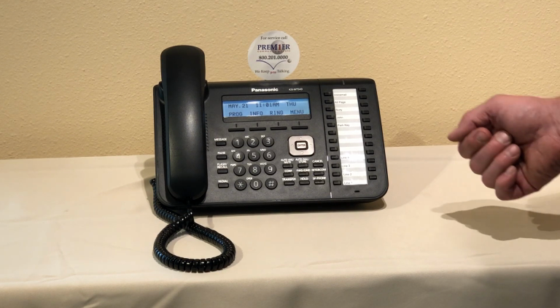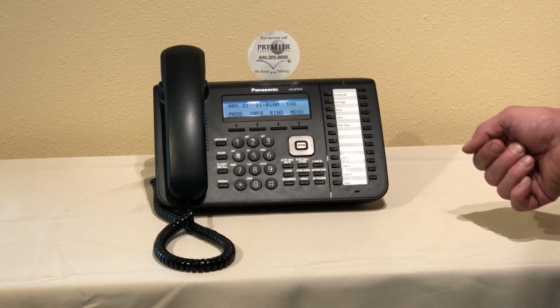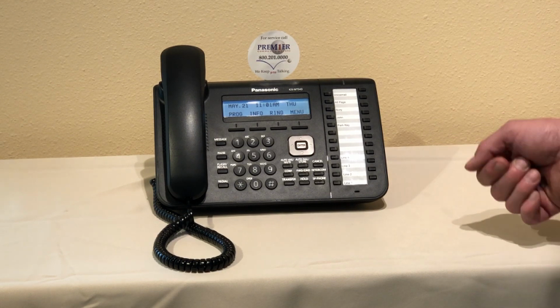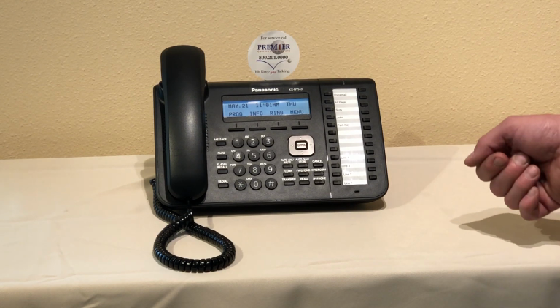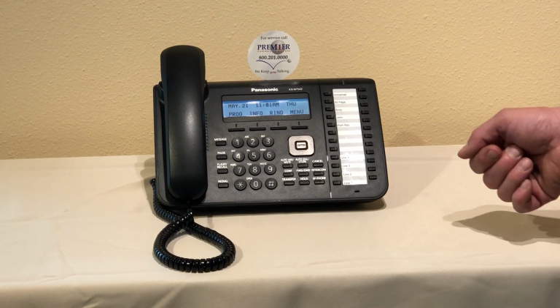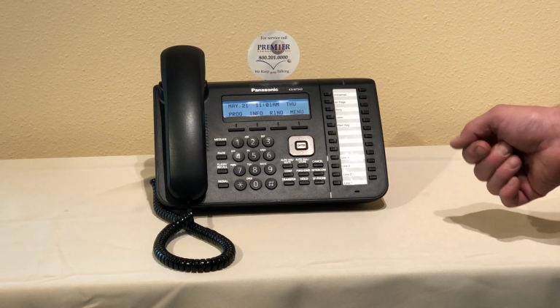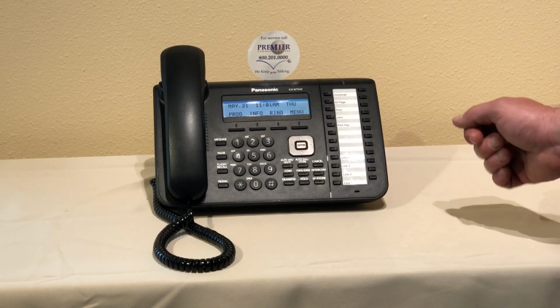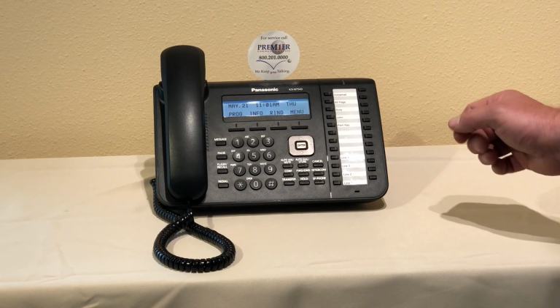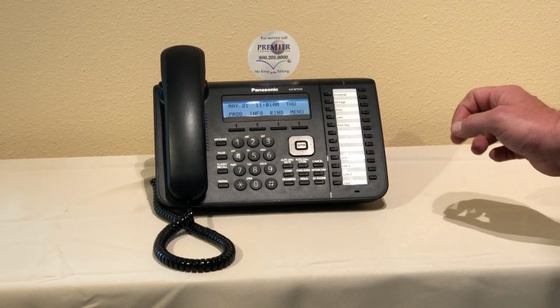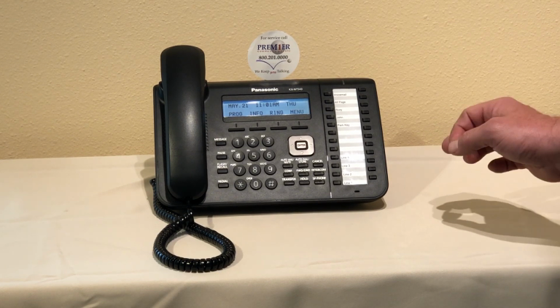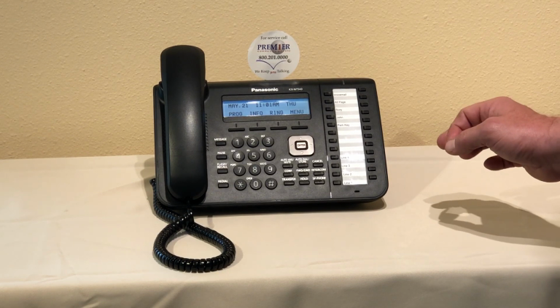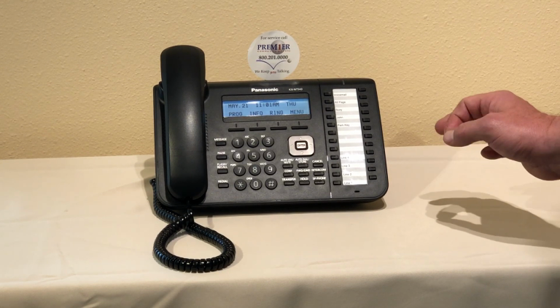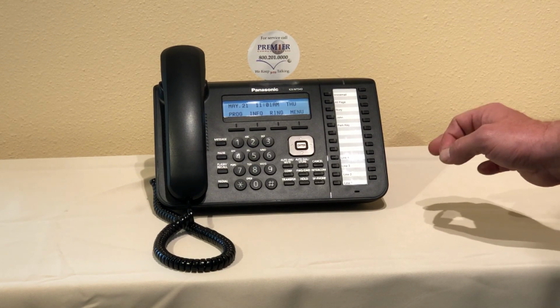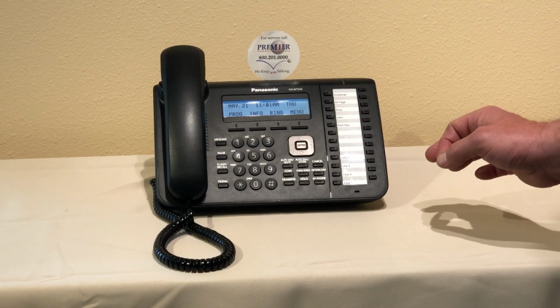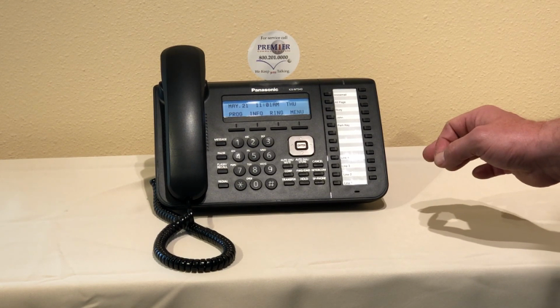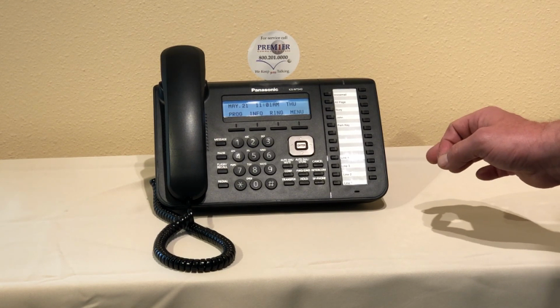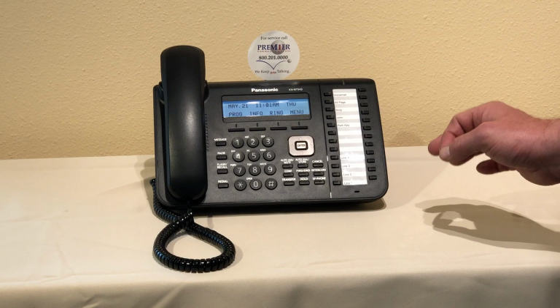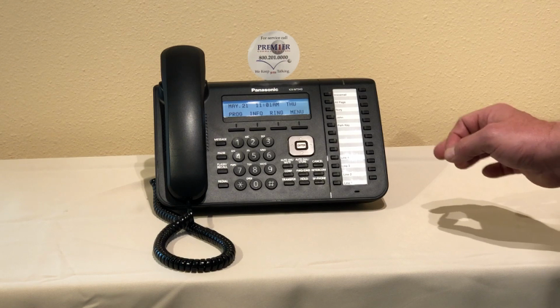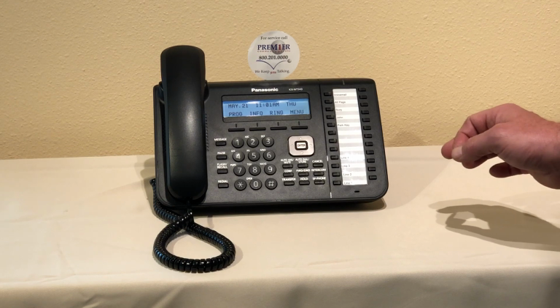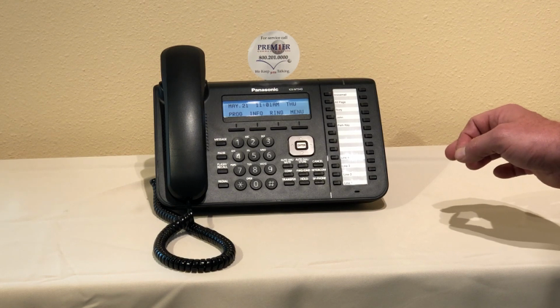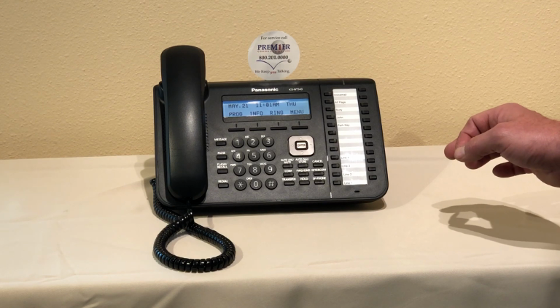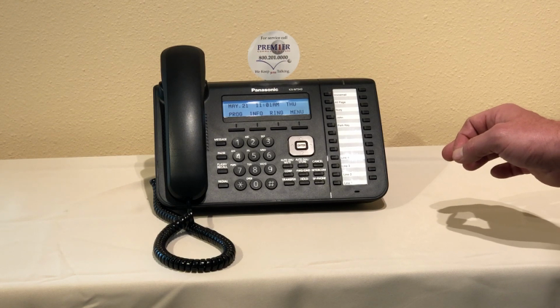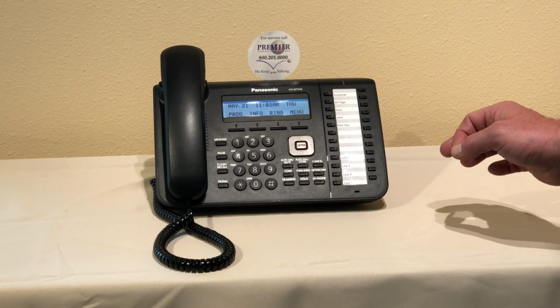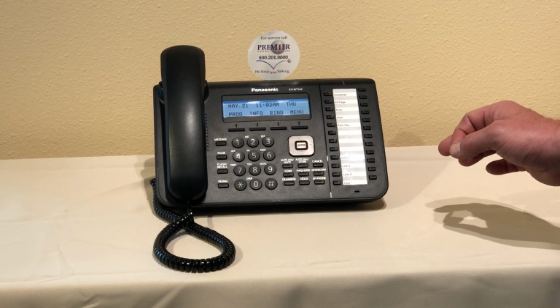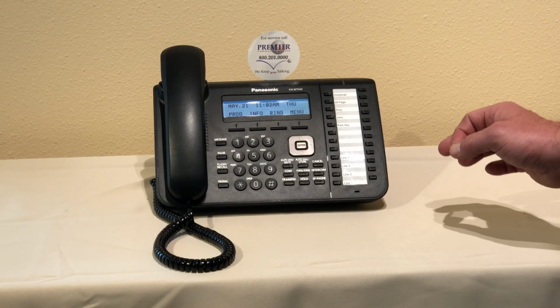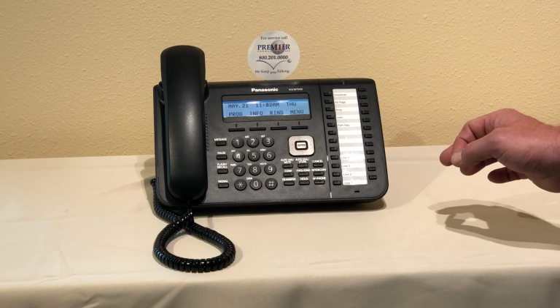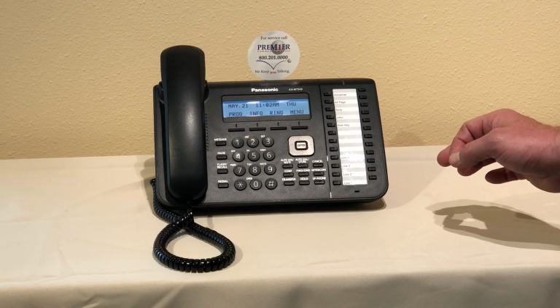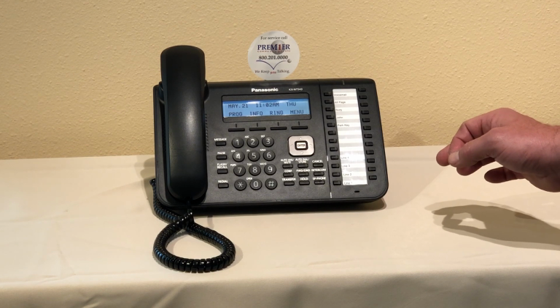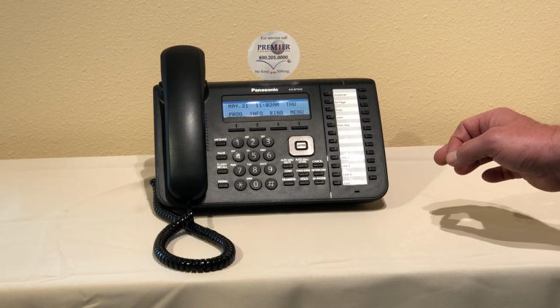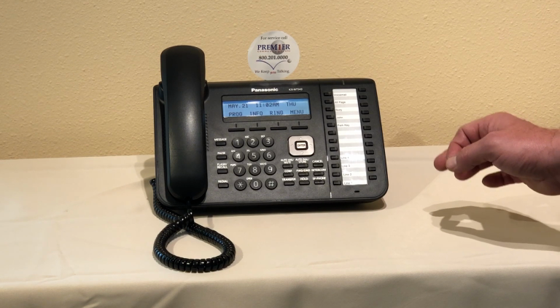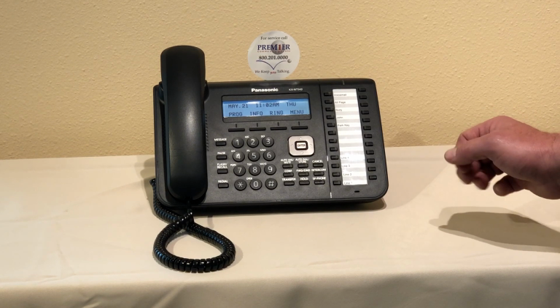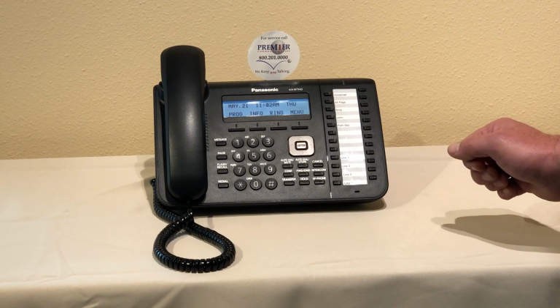You can find these written instructions on premier phones dot net help desk.